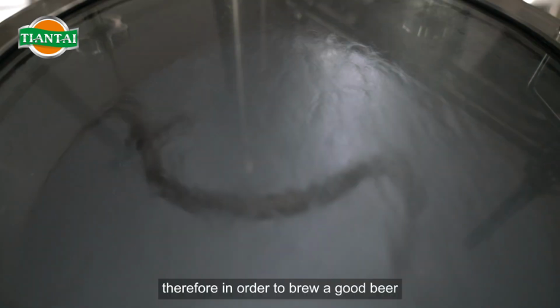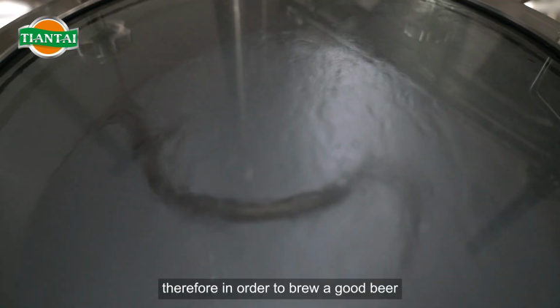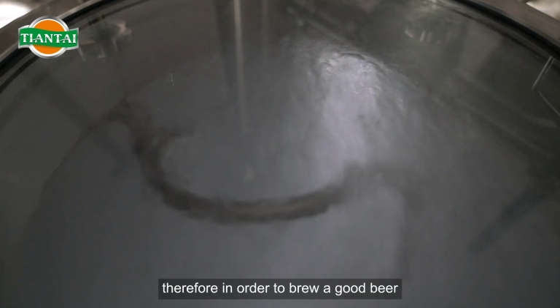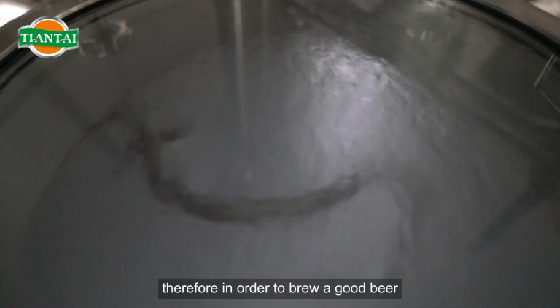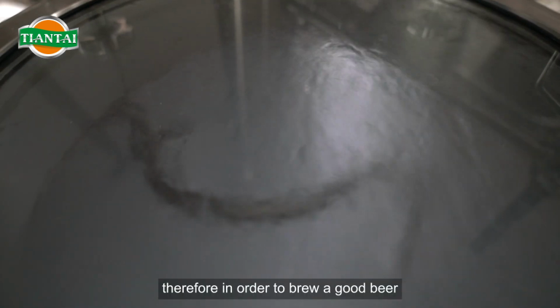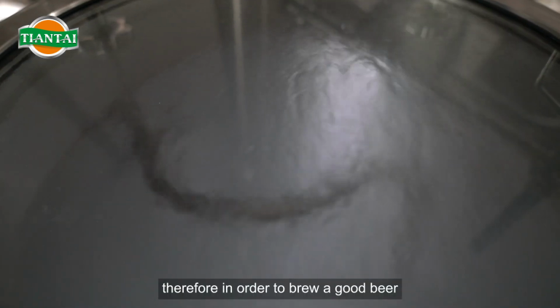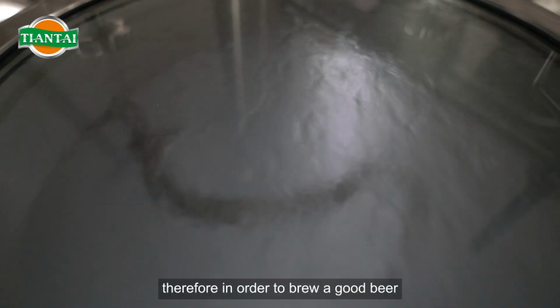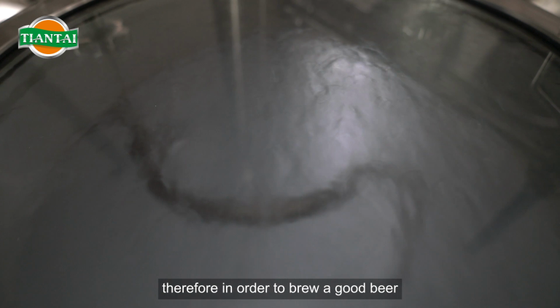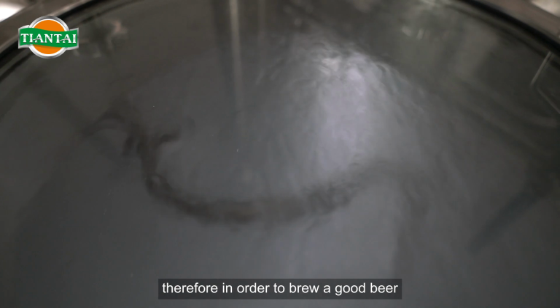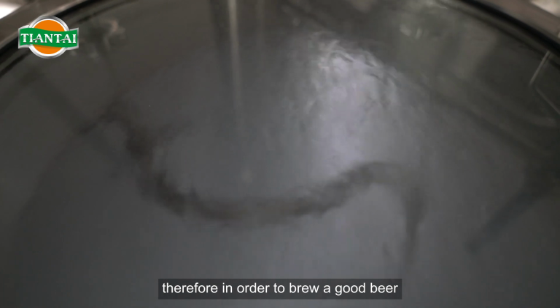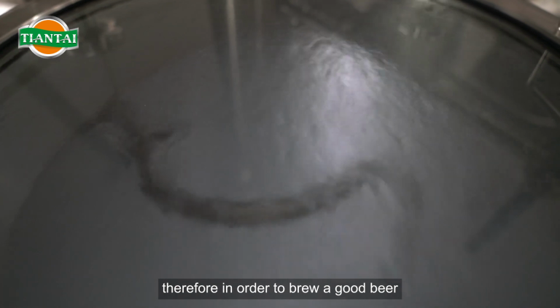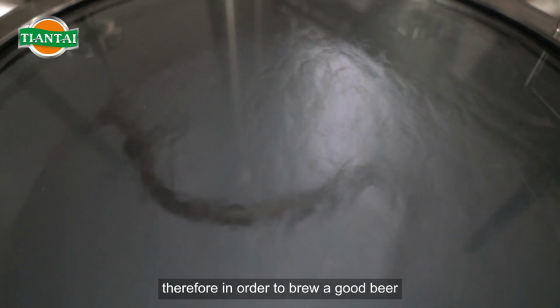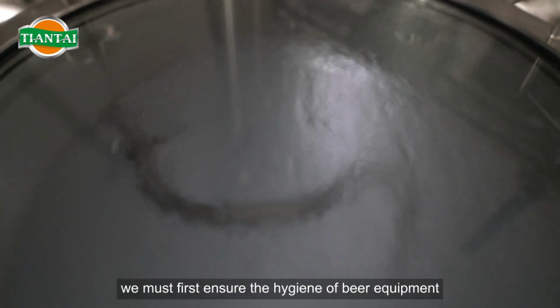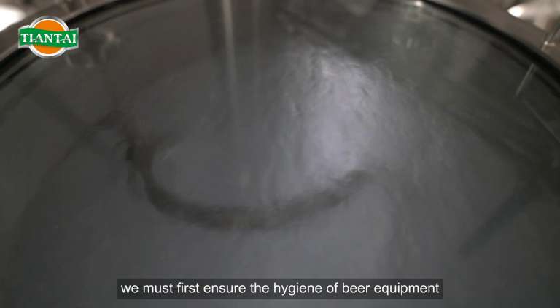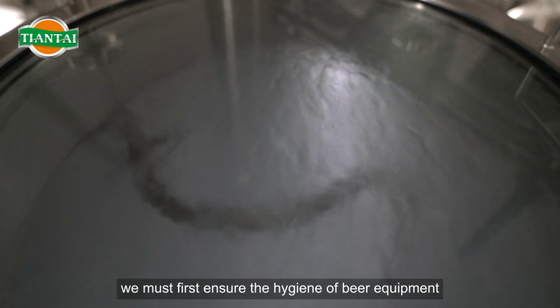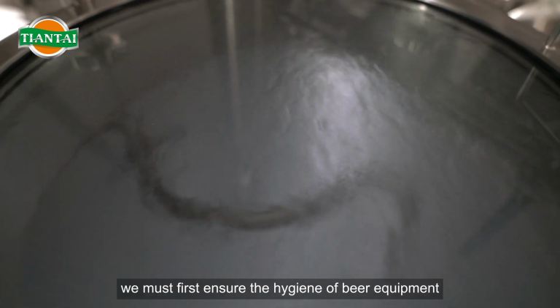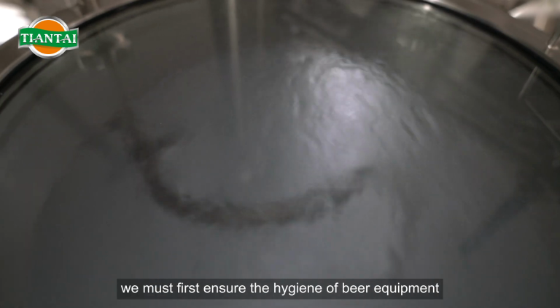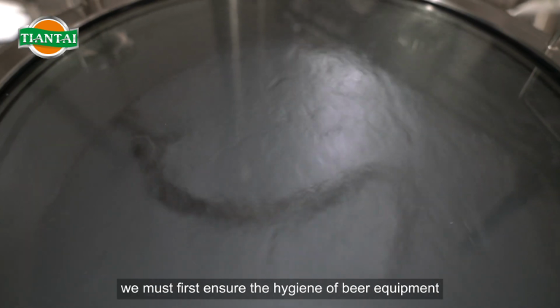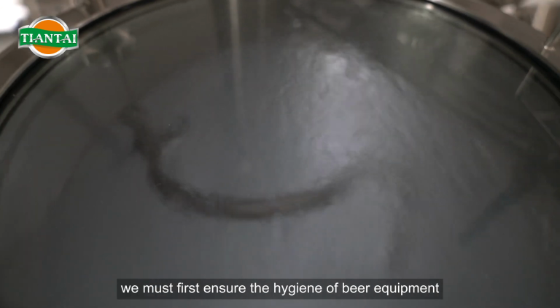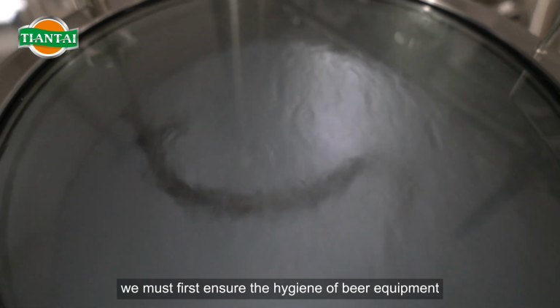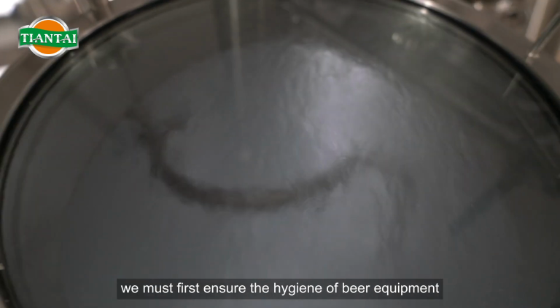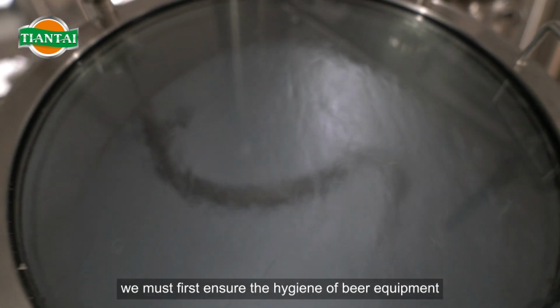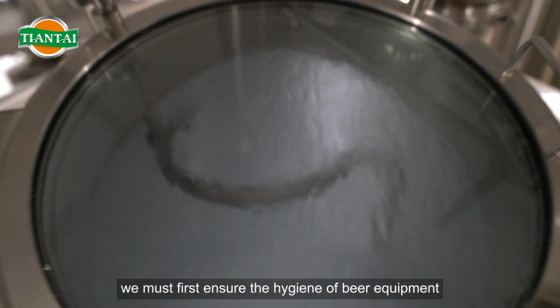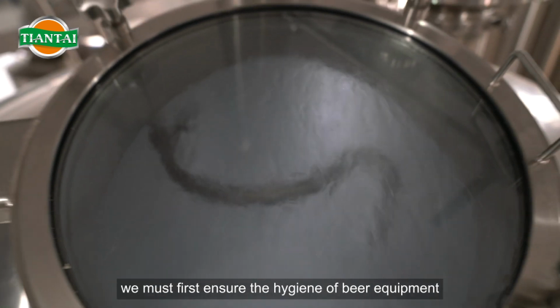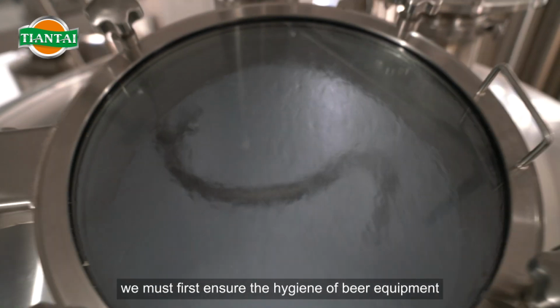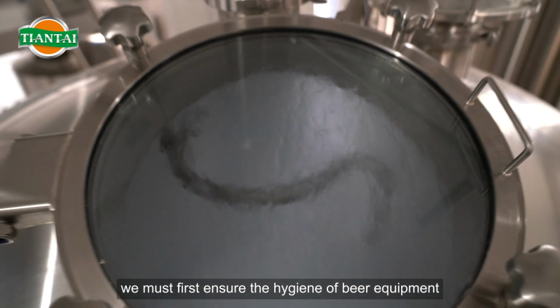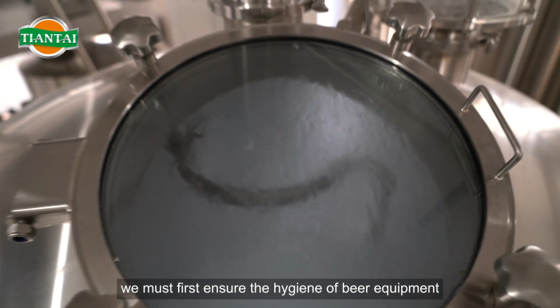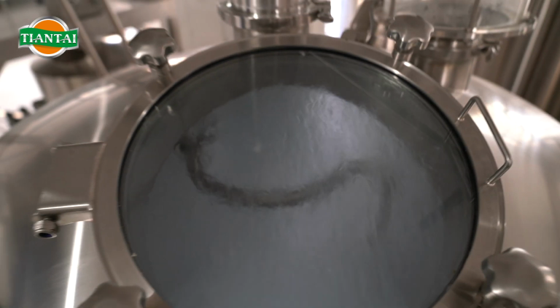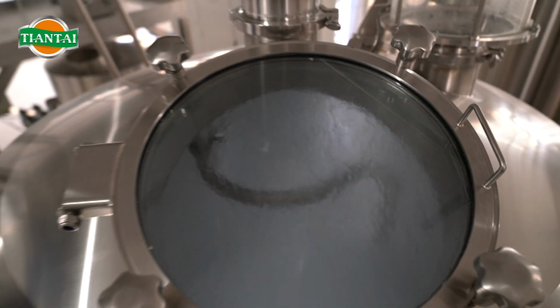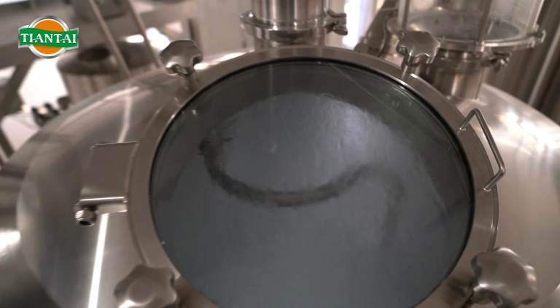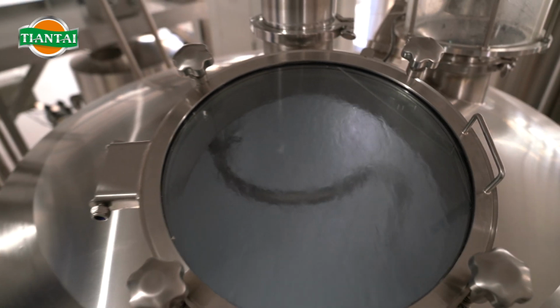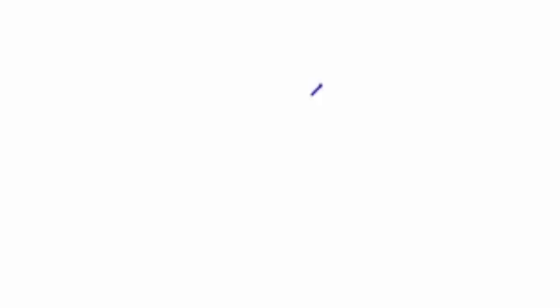Therefore, in order to brew a good beer, we must first ensure the hygiene of beer equipment.